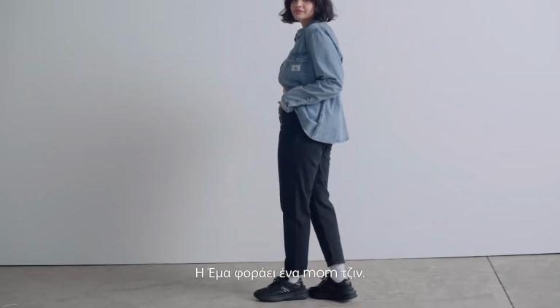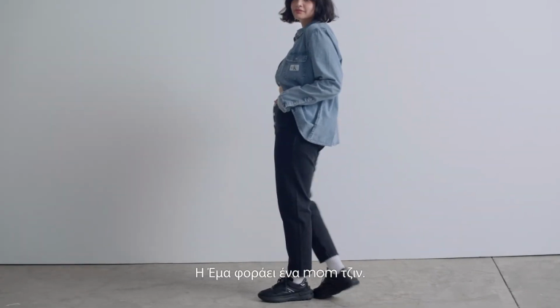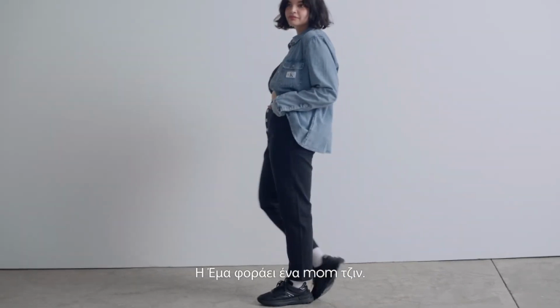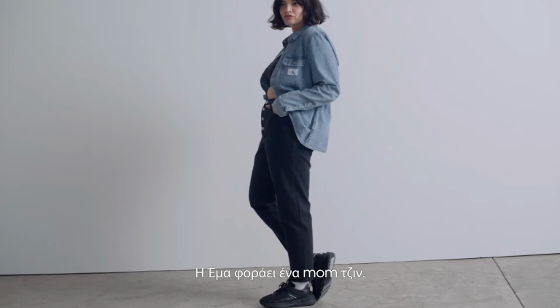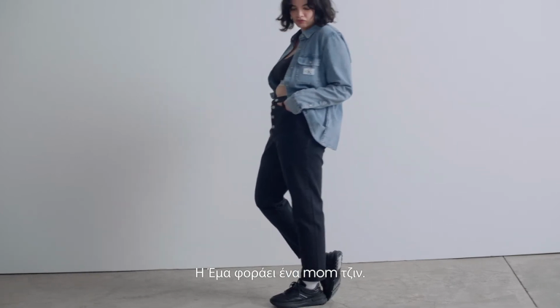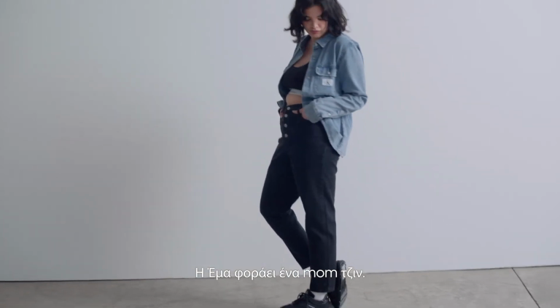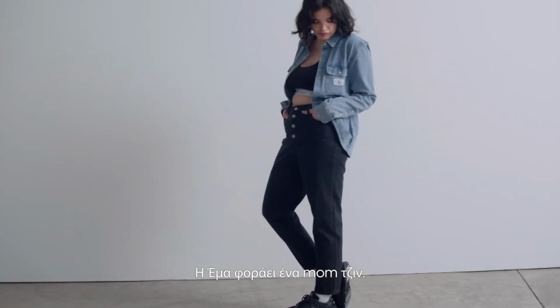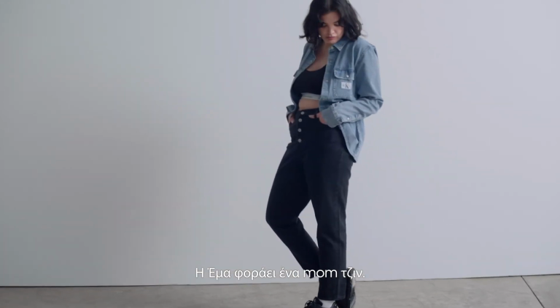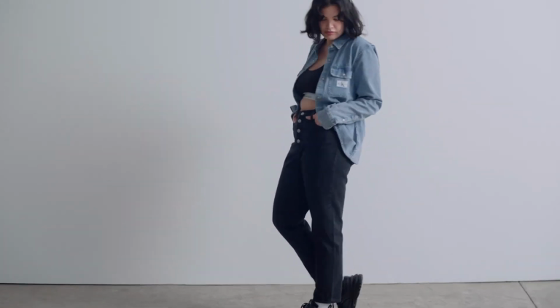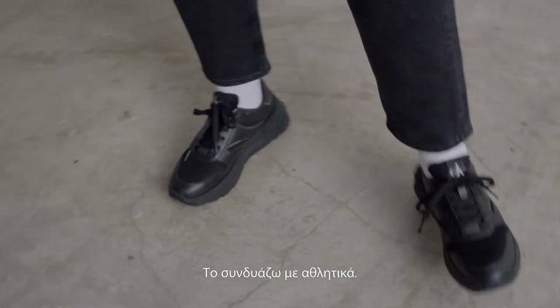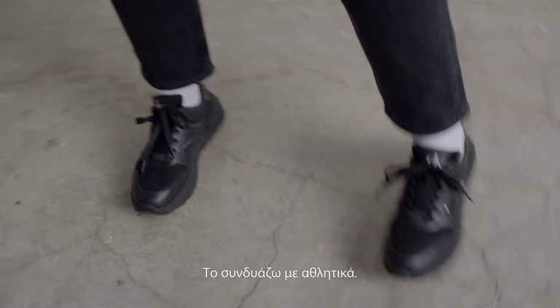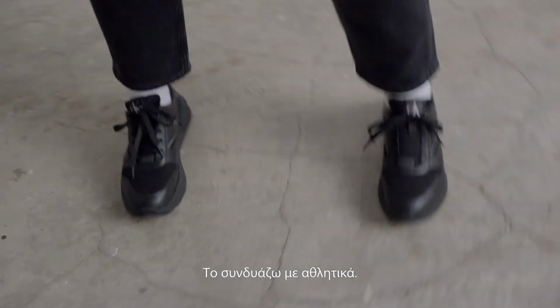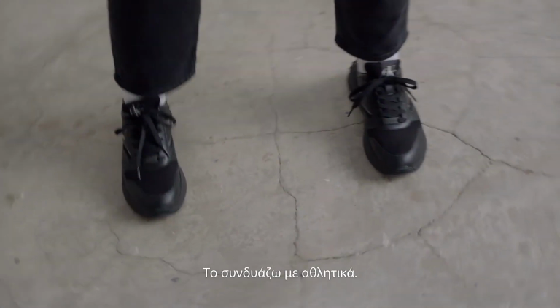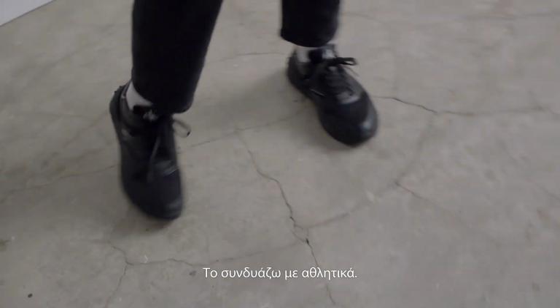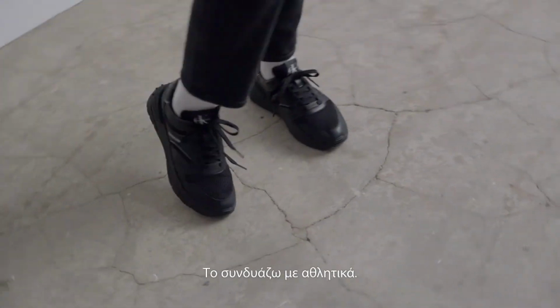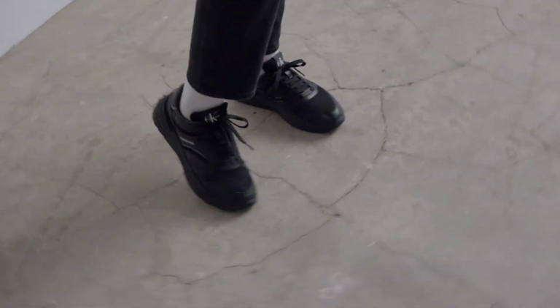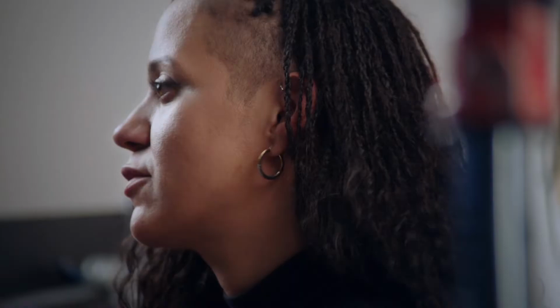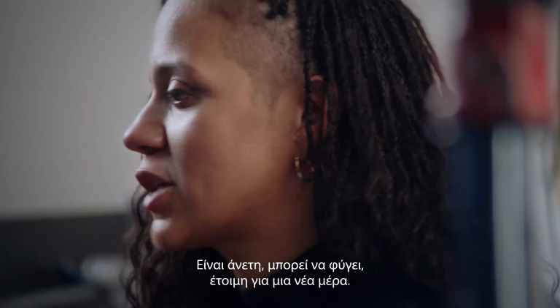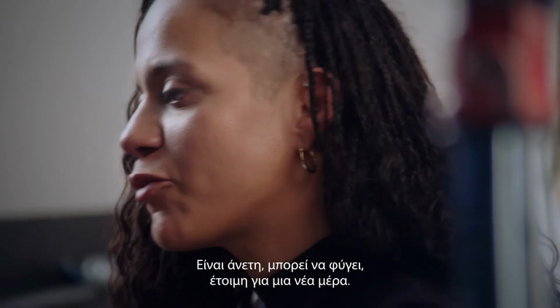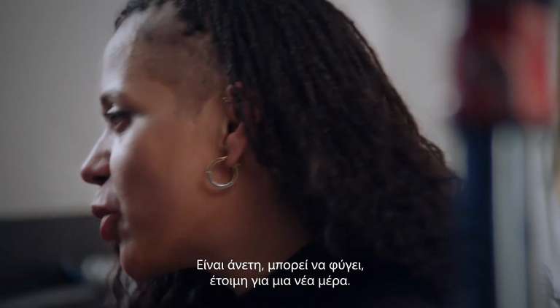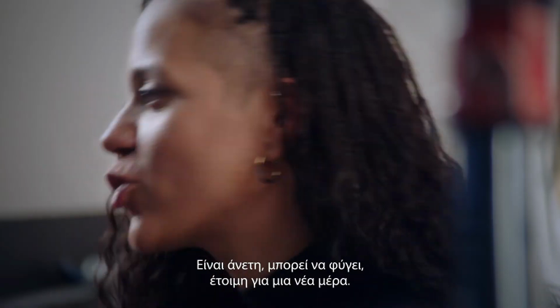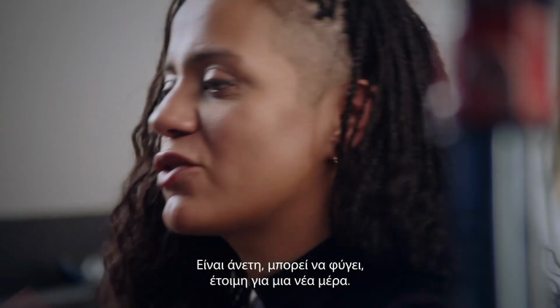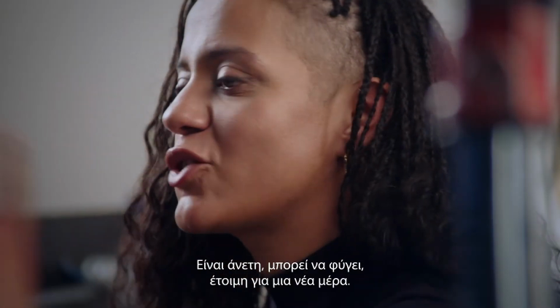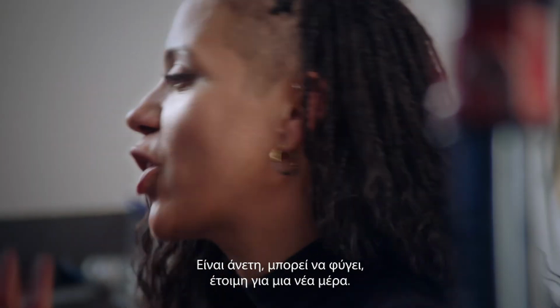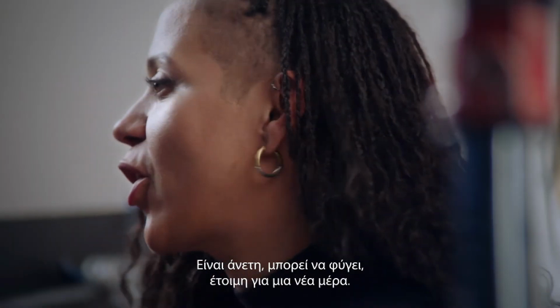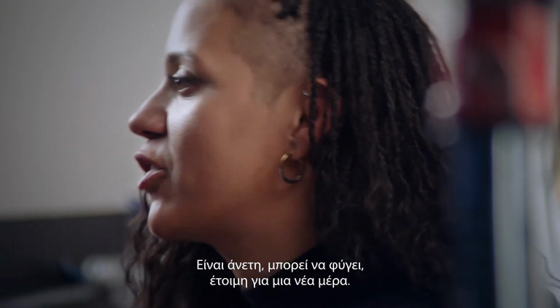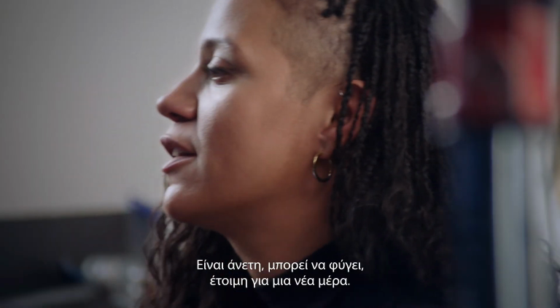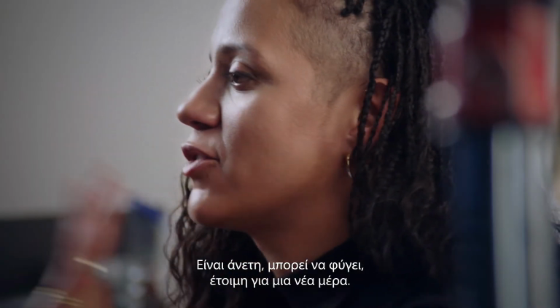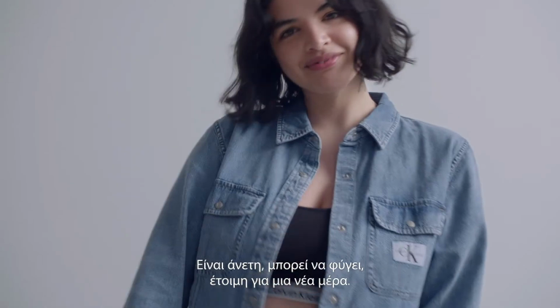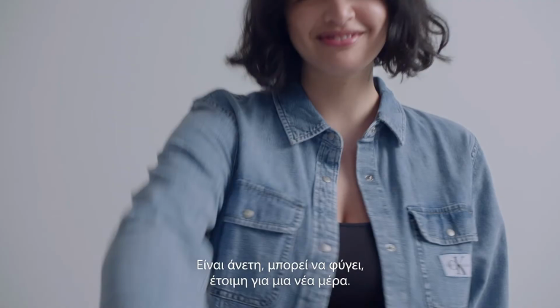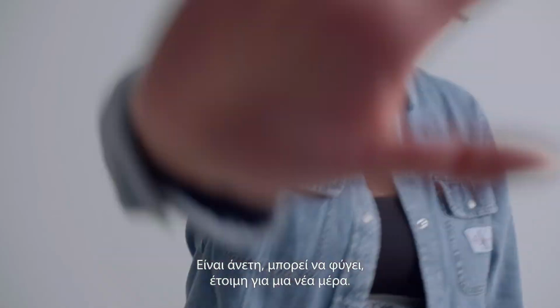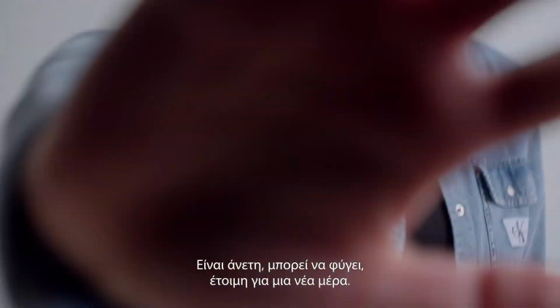Emma's wearing the mum jean. I put it with a trainer. She's comfortable, she's ready to go, she's ready for her day.